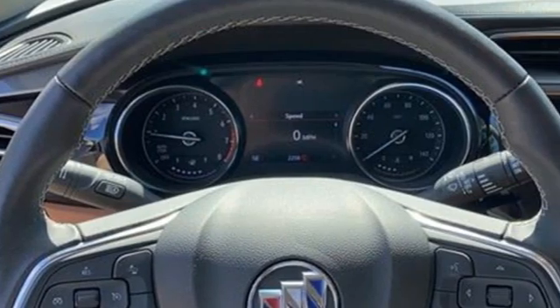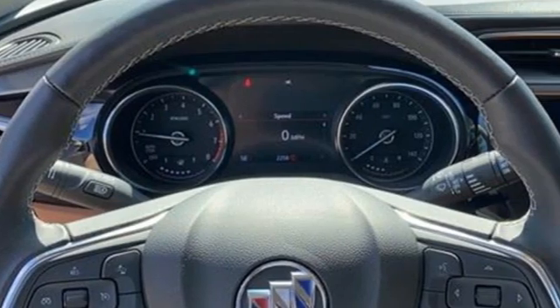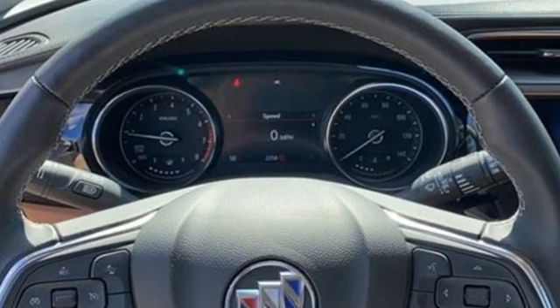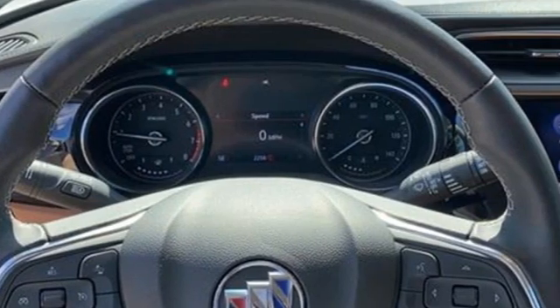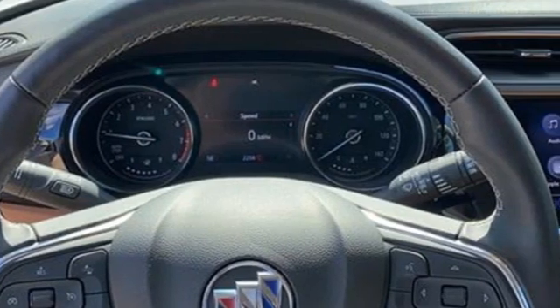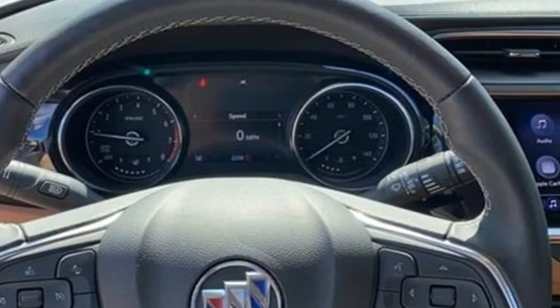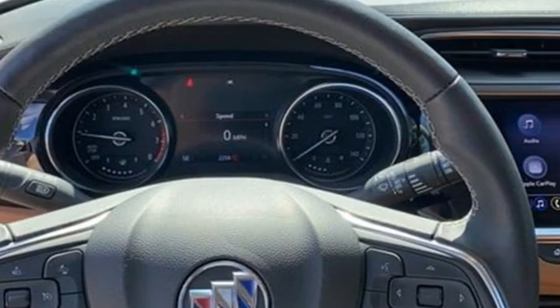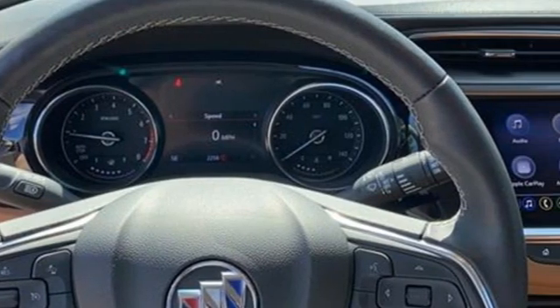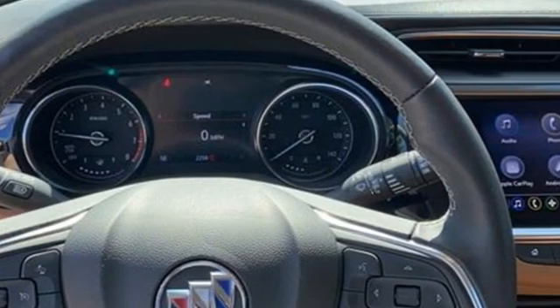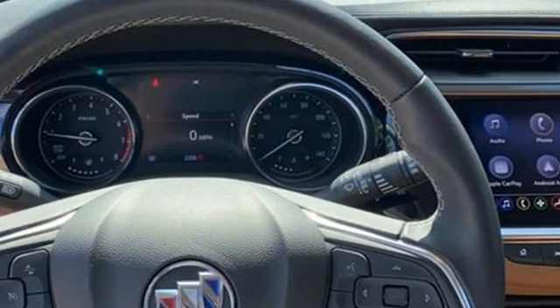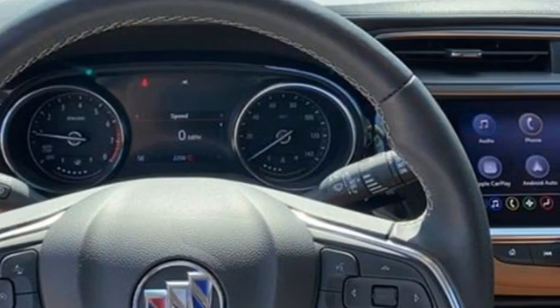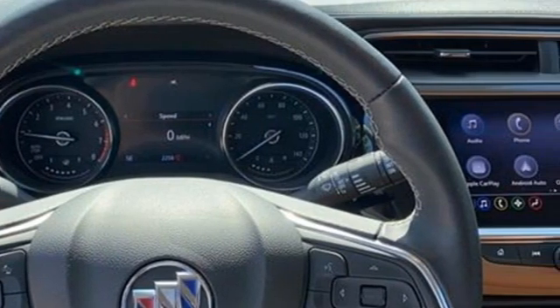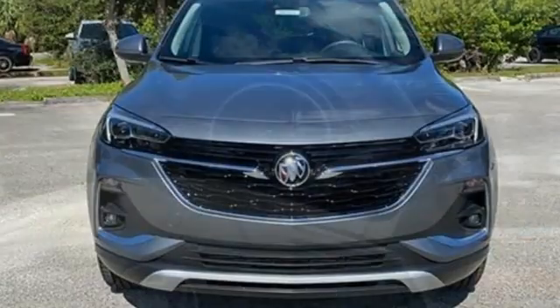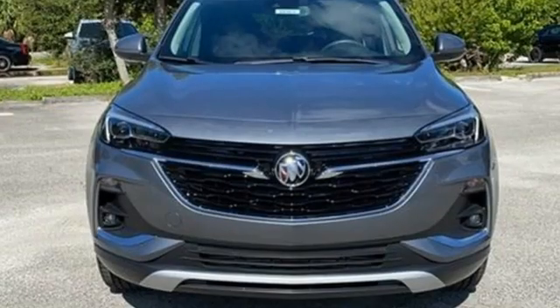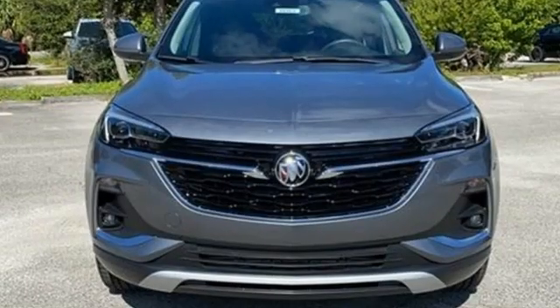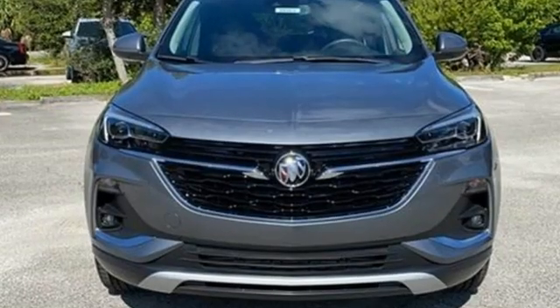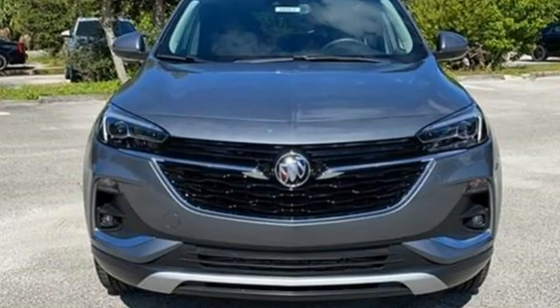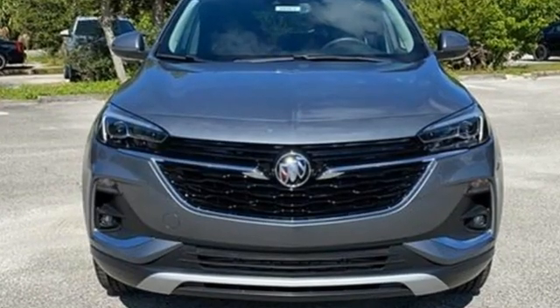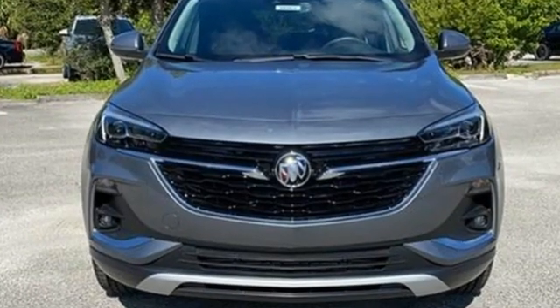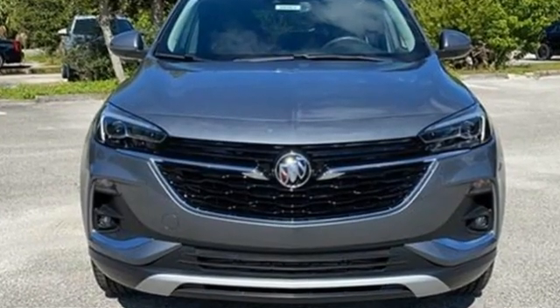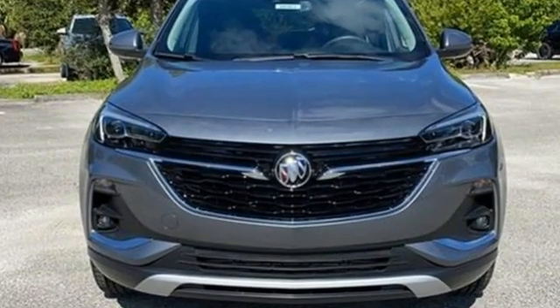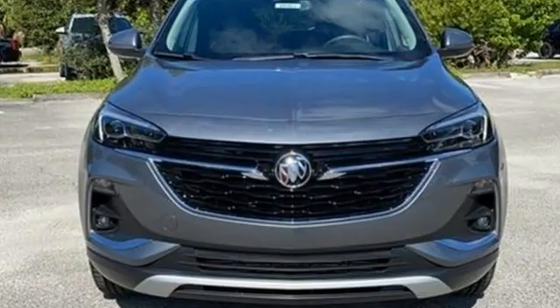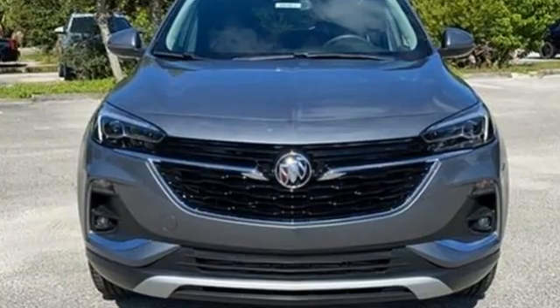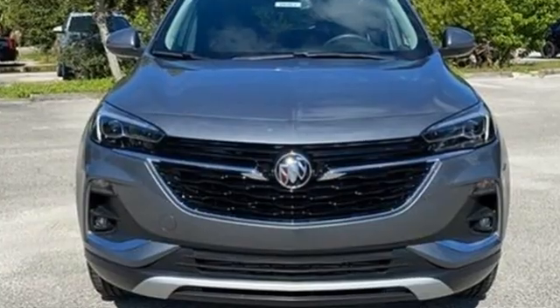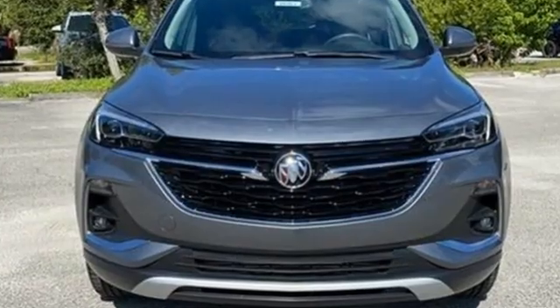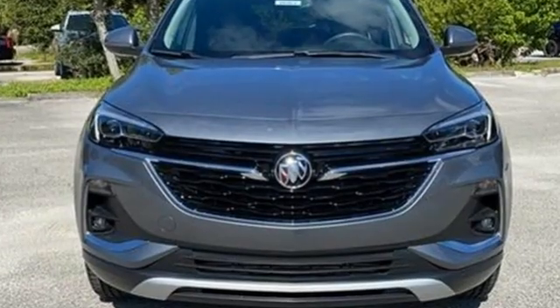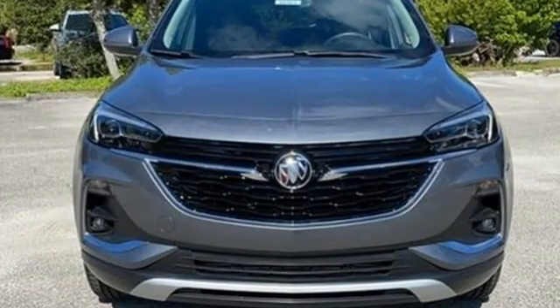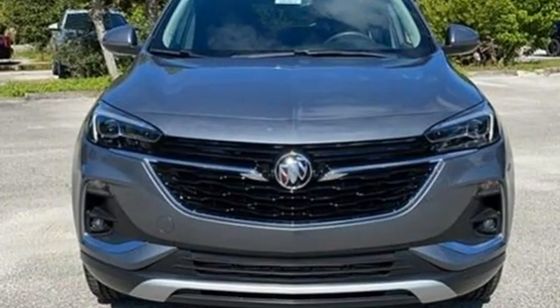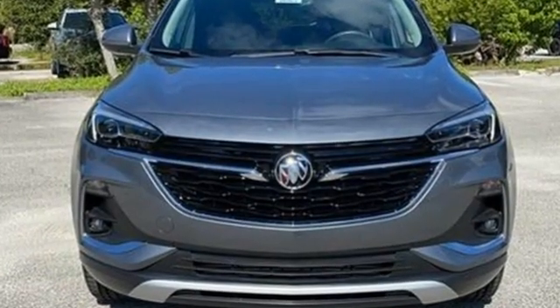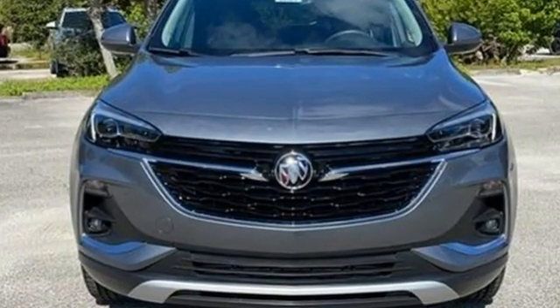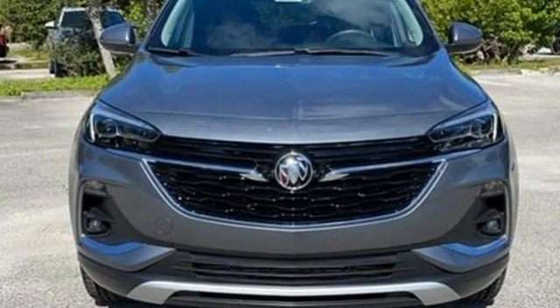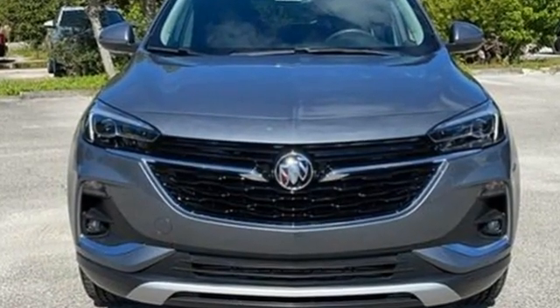Imaginative luxury for the real world. That's today's Buick. You'll never know until you try — test drive it today.